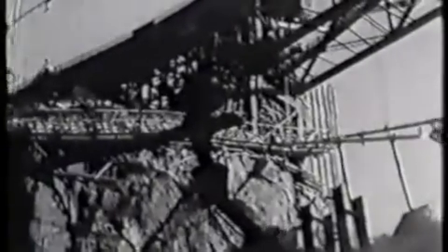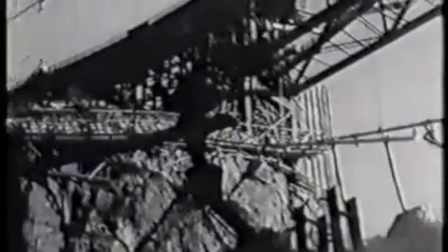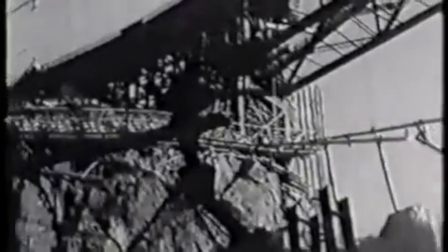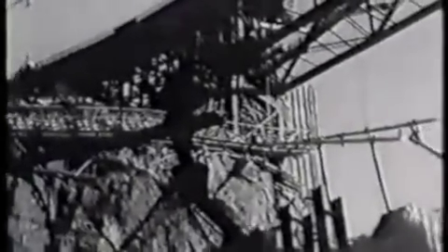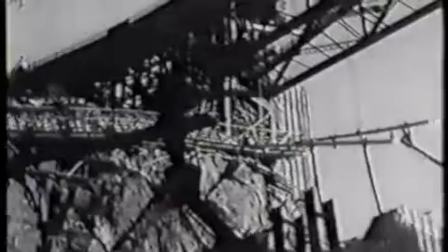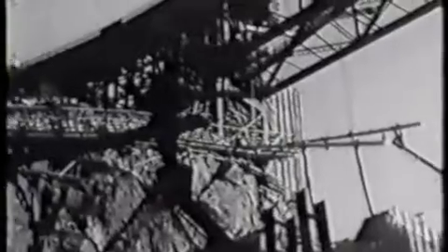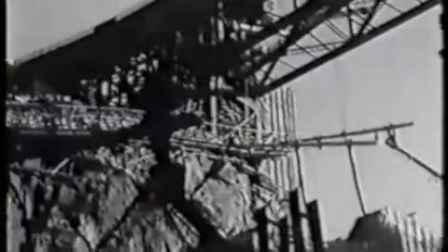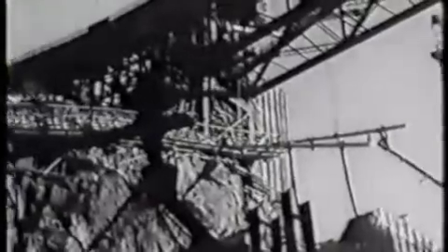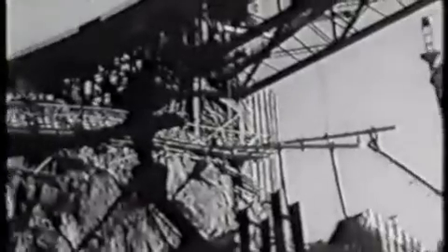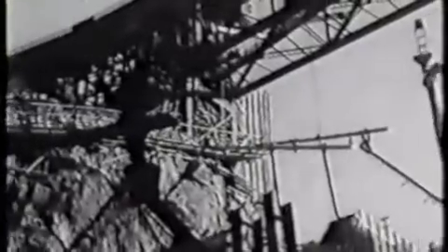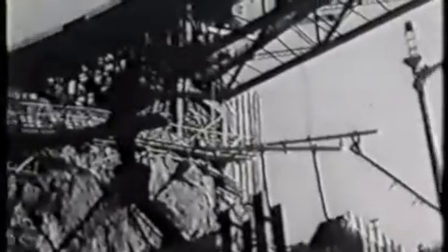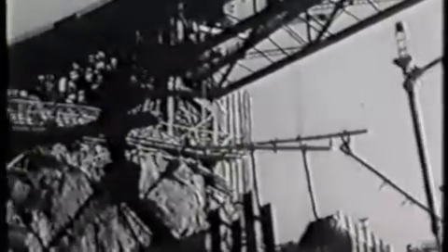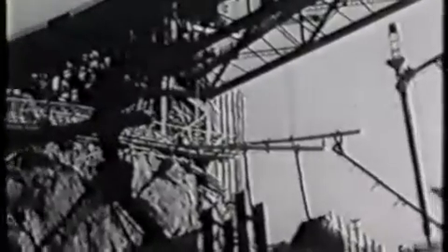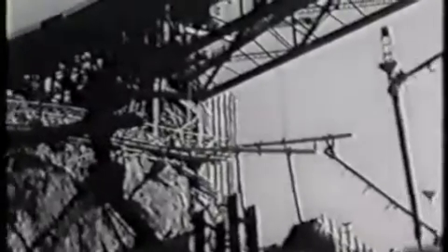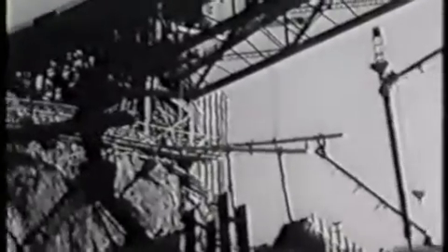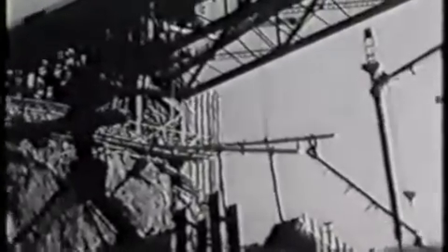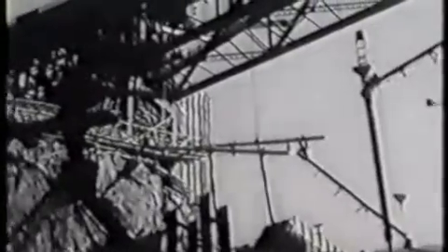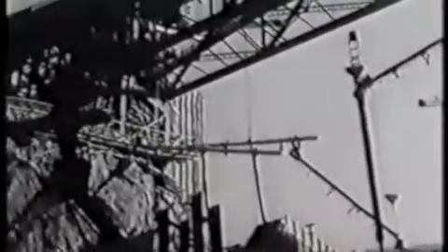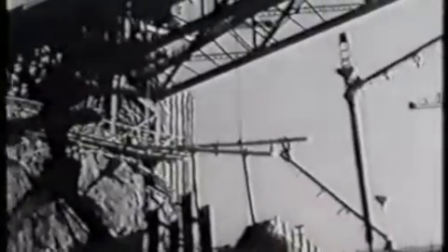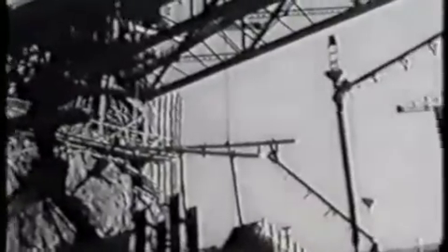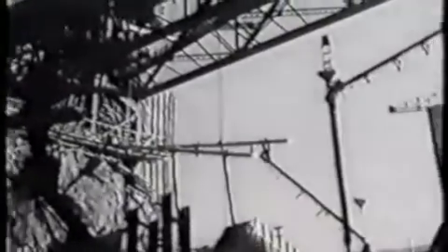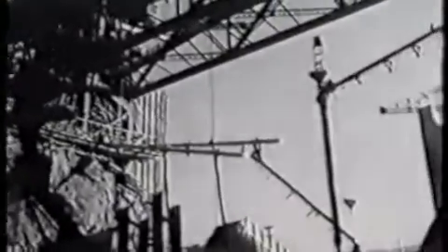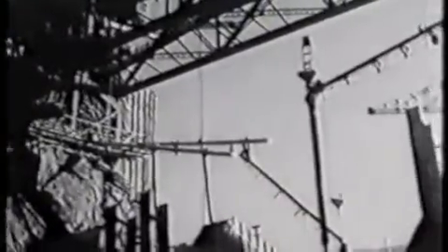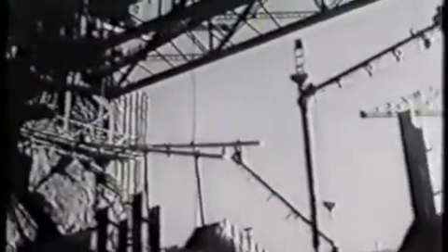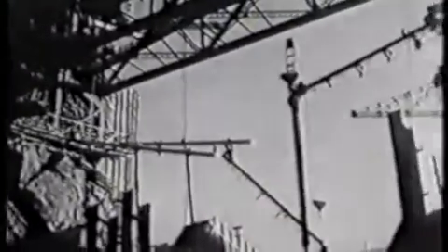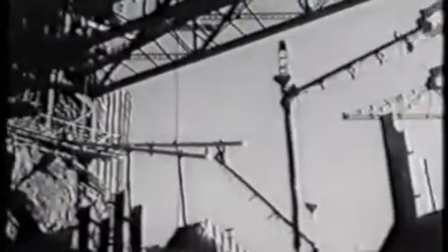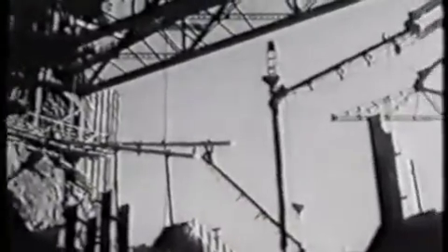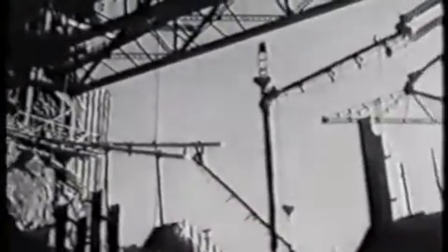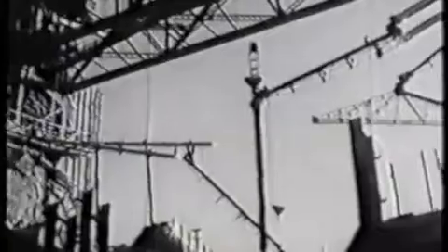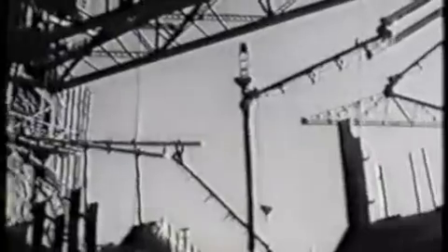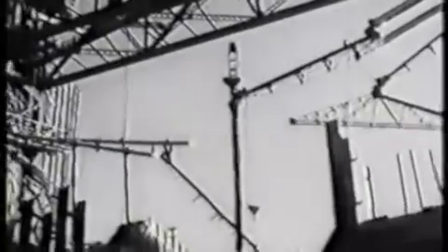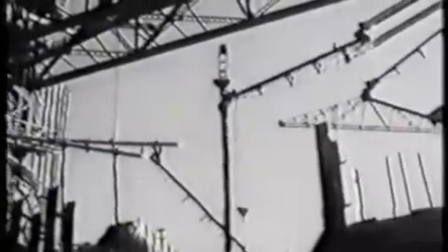Everywhere there is hustle and bustle. The bridge with its busy railway, the chutes bearing the concrete to various parts of the development.